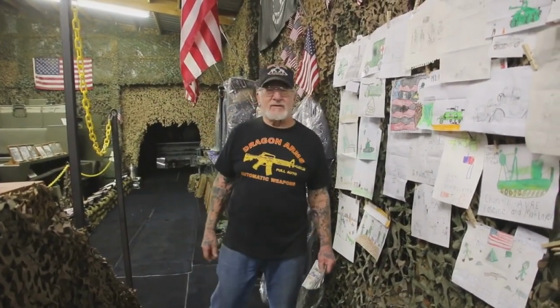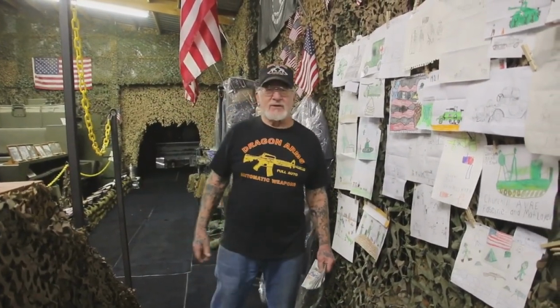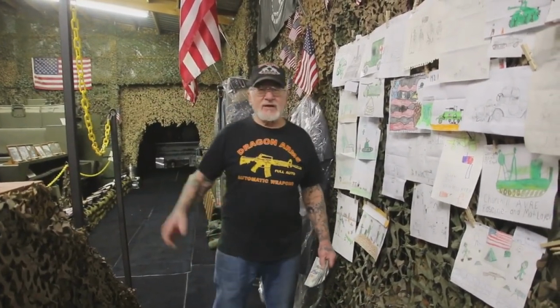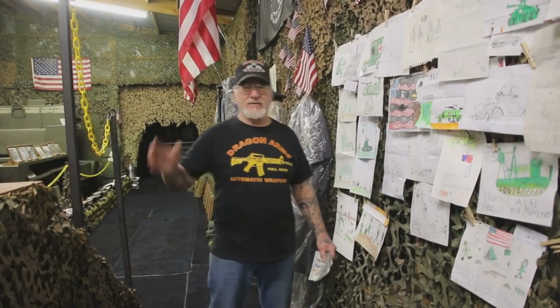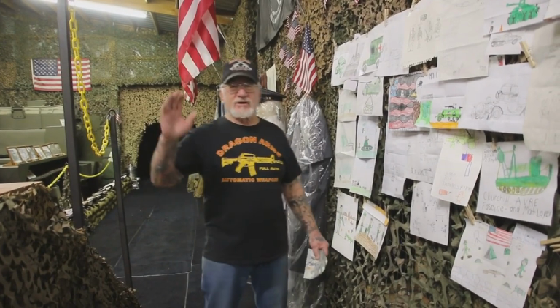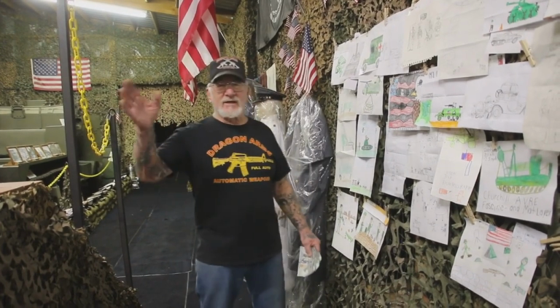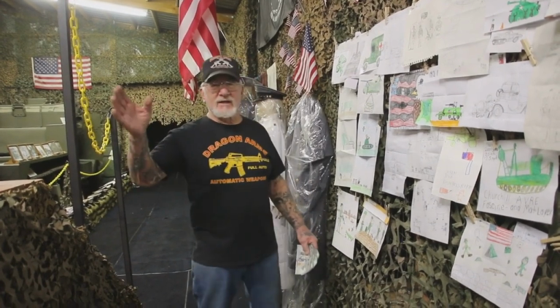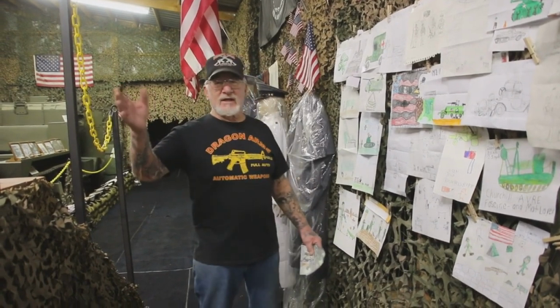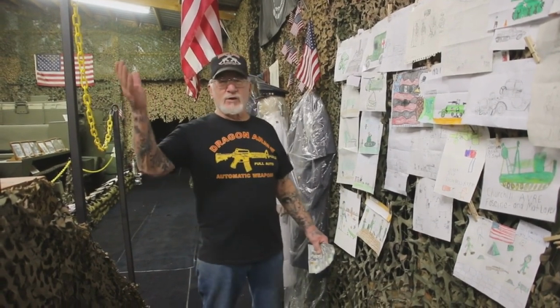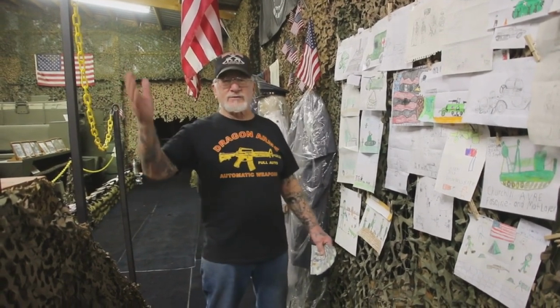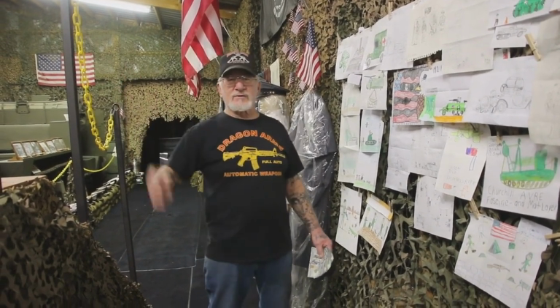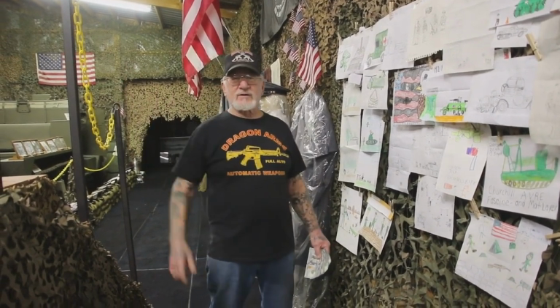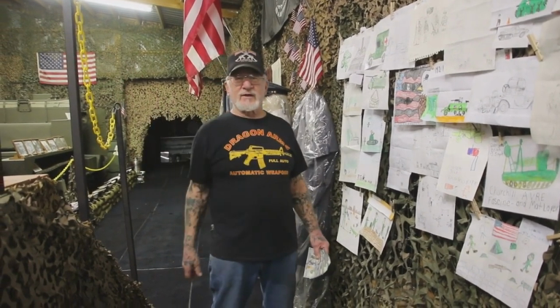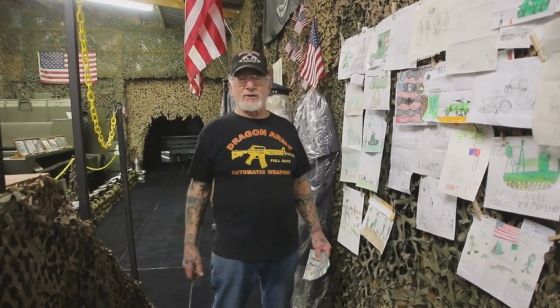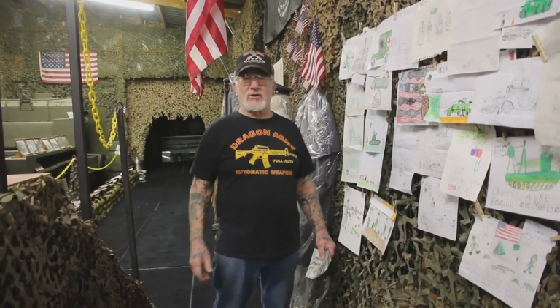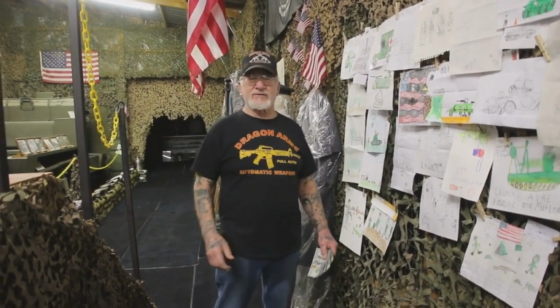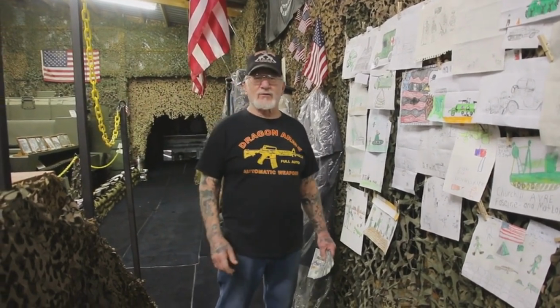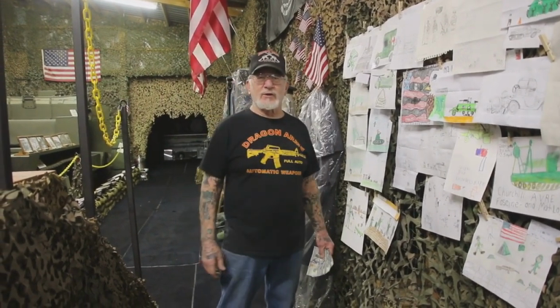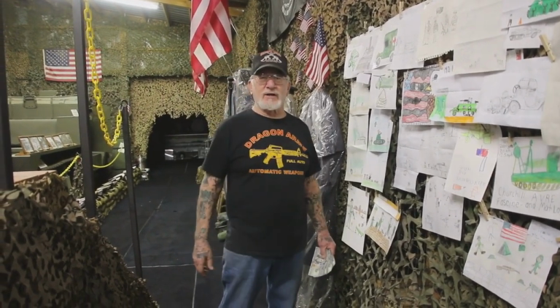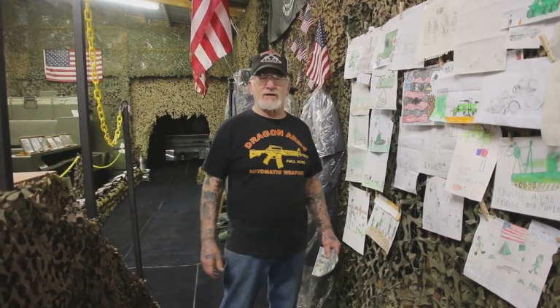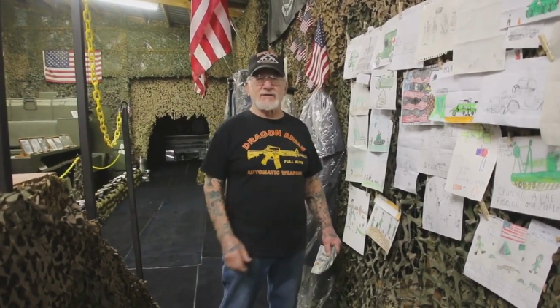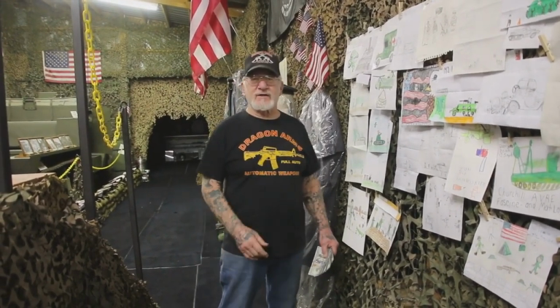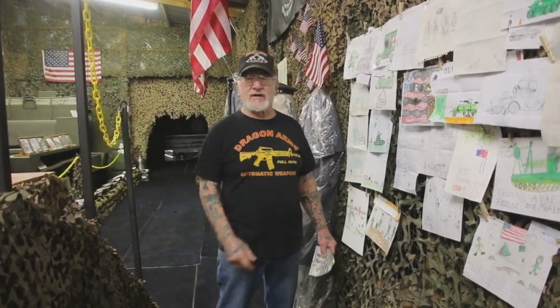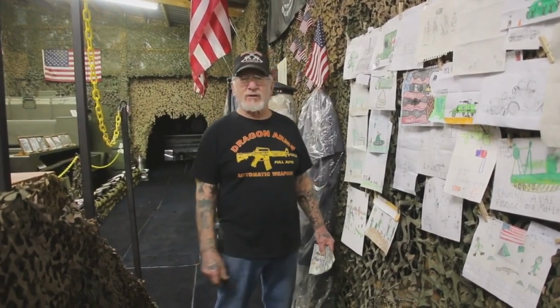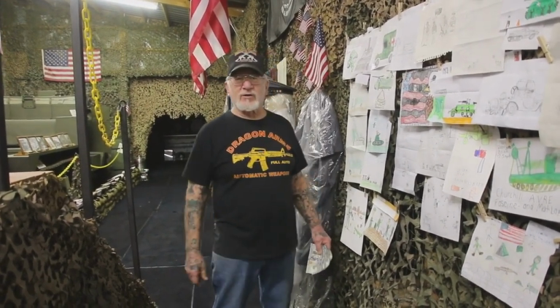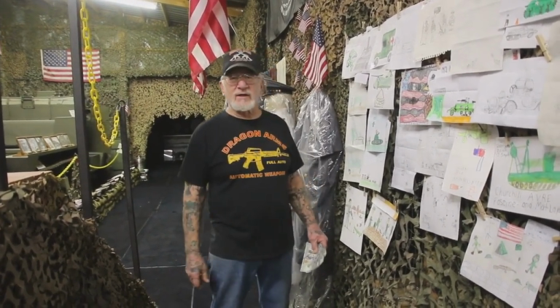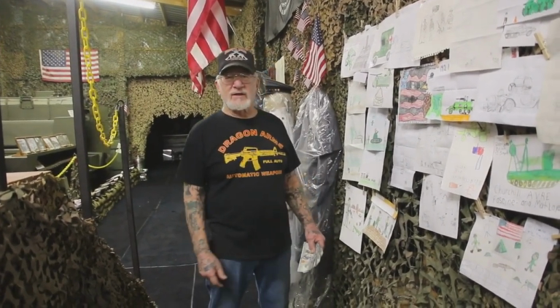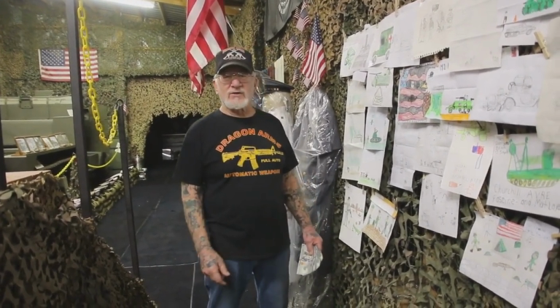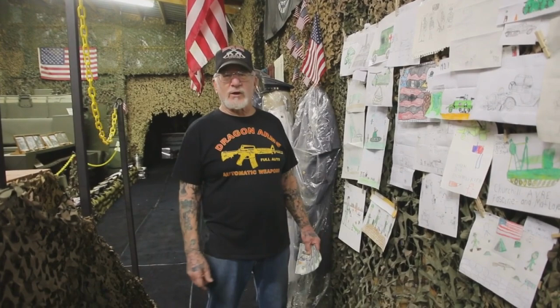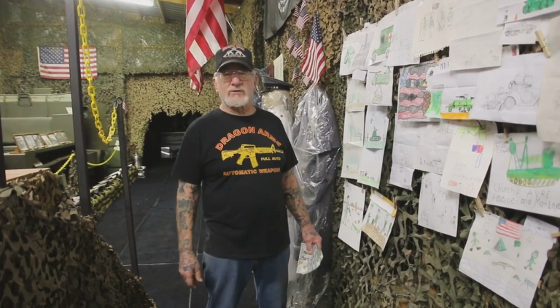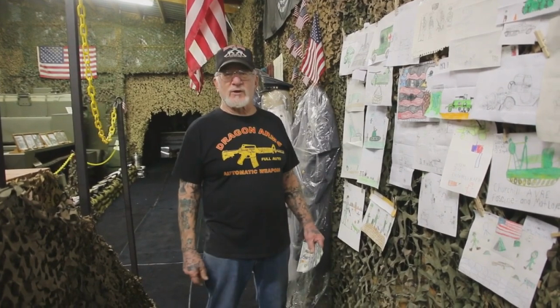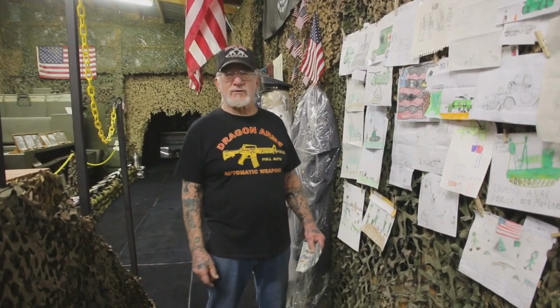You guys have a good day. Any questions, give me a call: 719-683-2200.